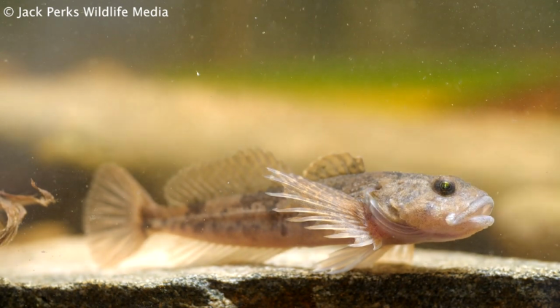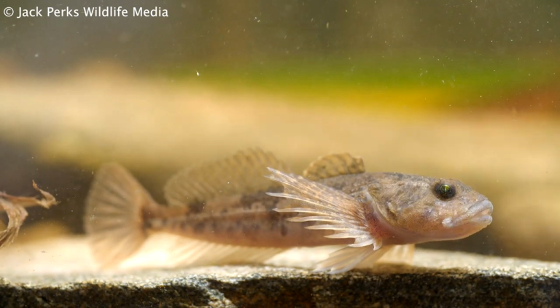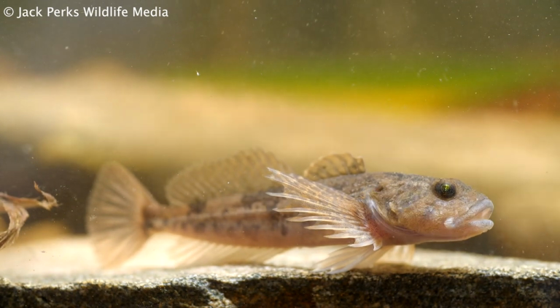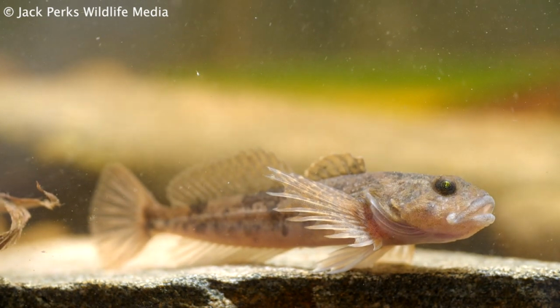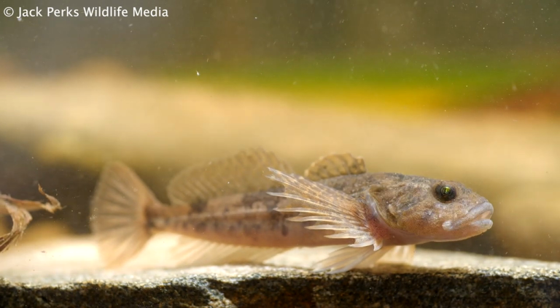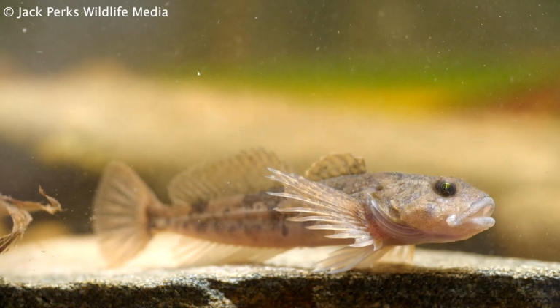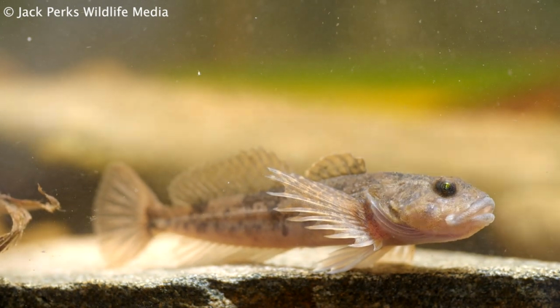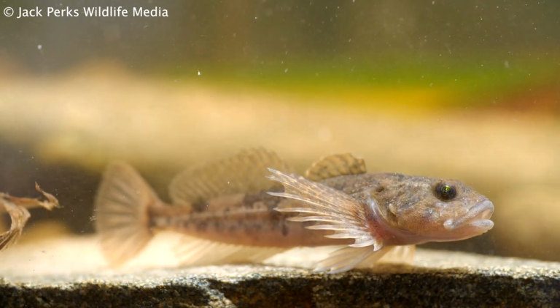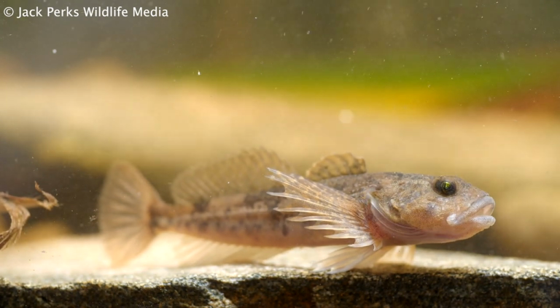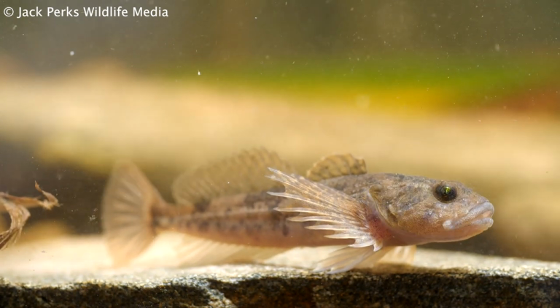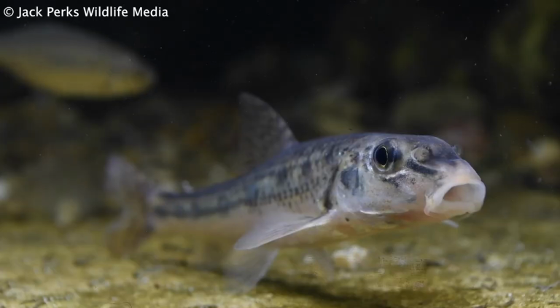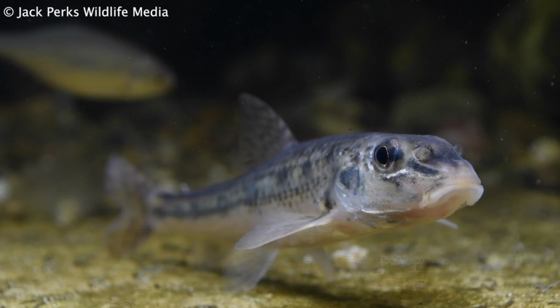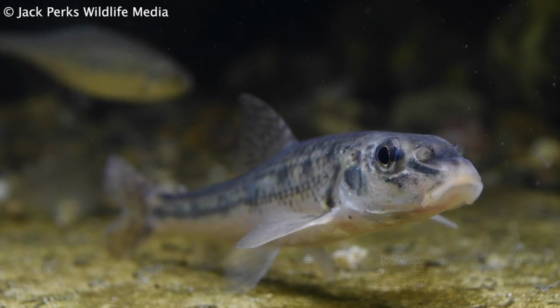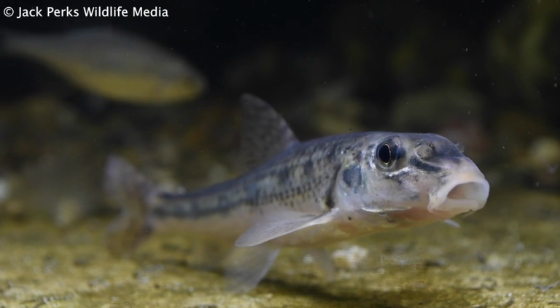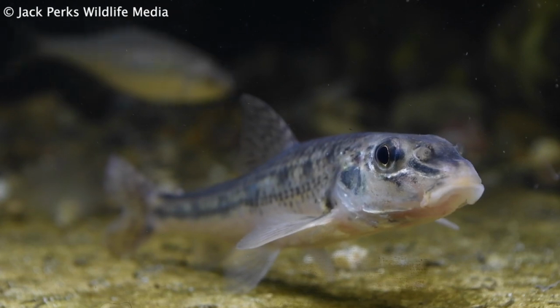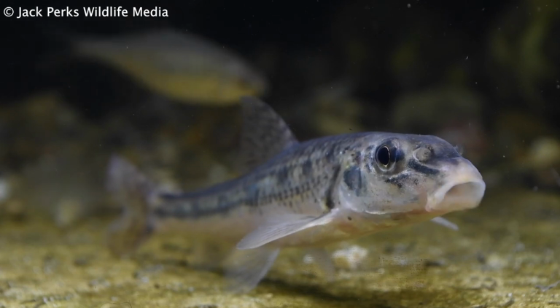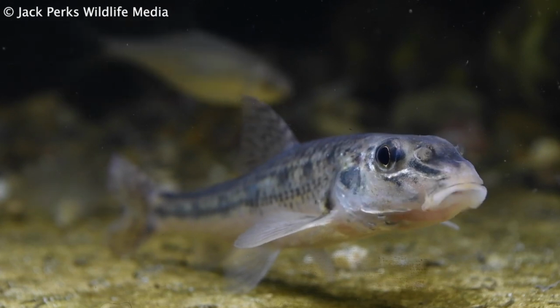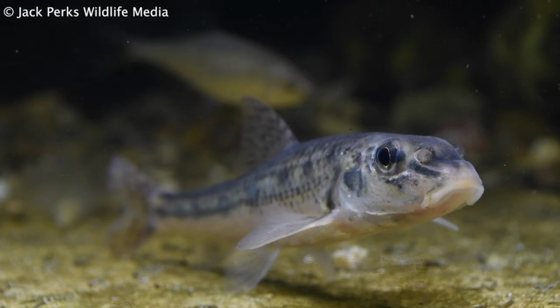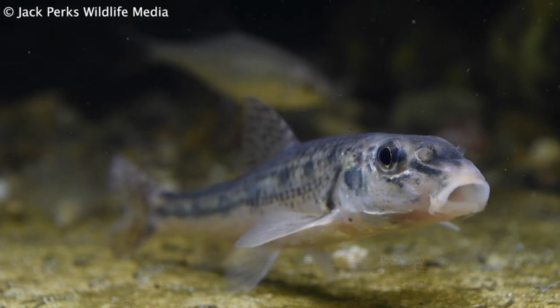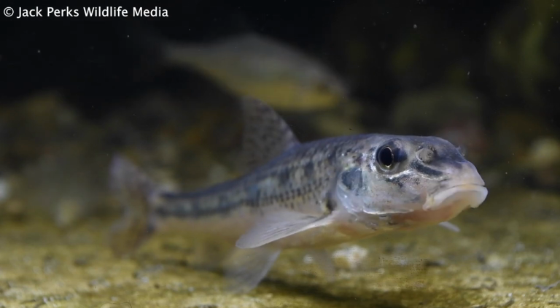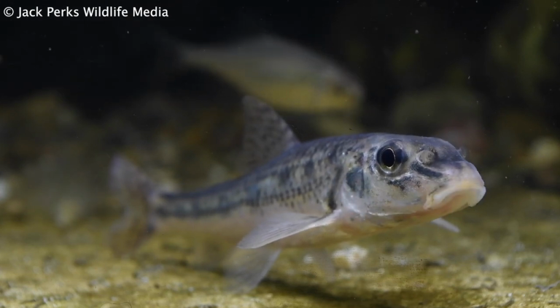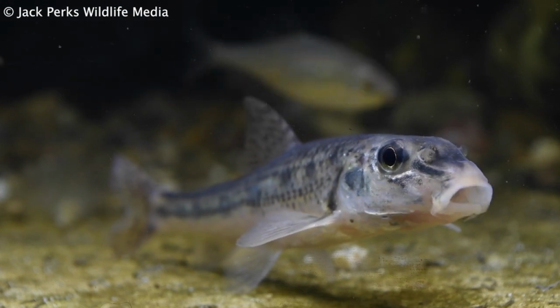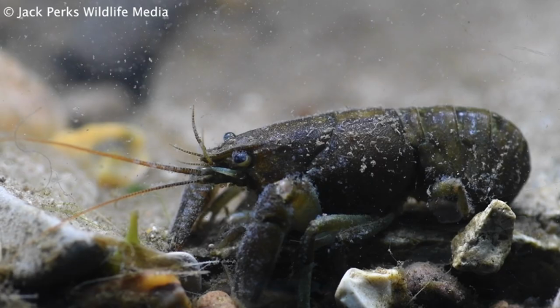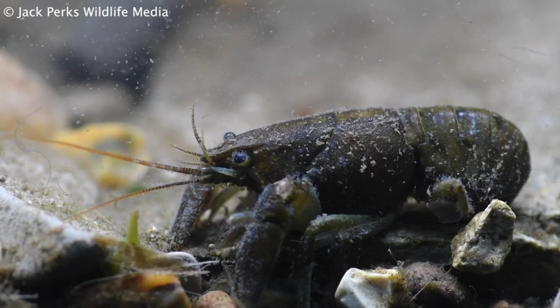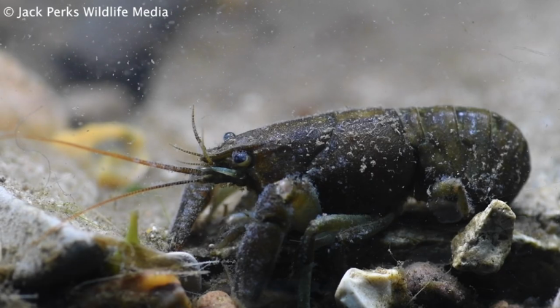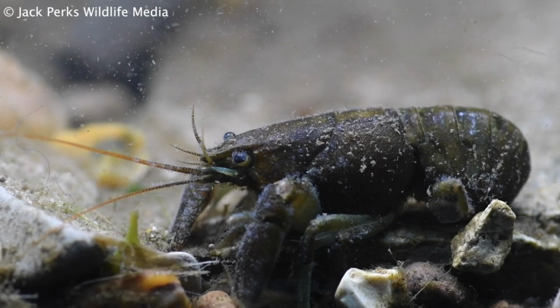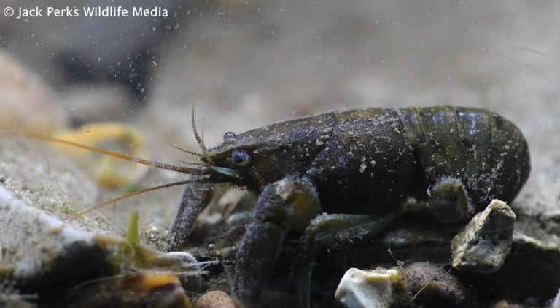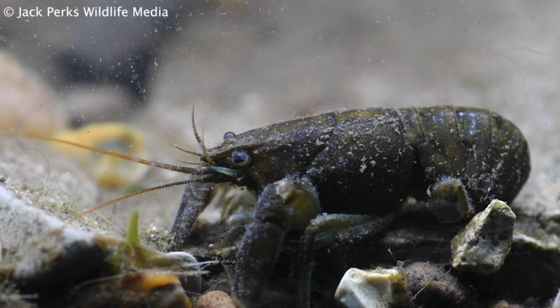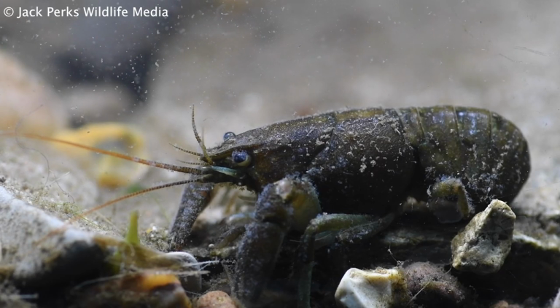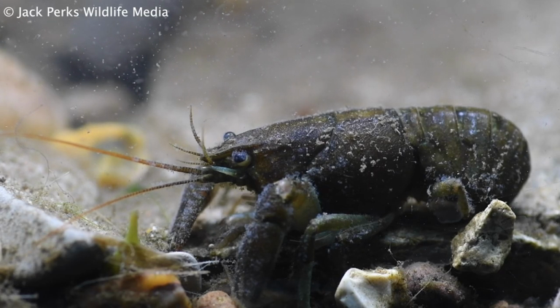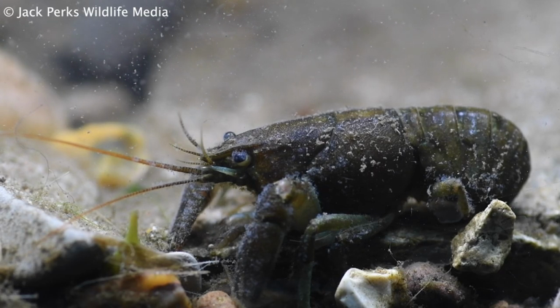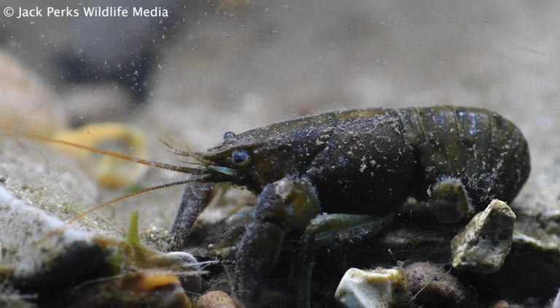Other small fish will of course use these, like stone loach, gudgeon, eels, even crayfish, so they'll benefit lots of species.